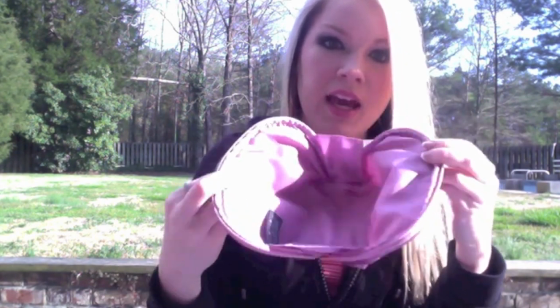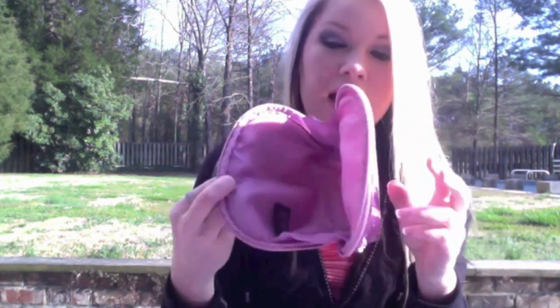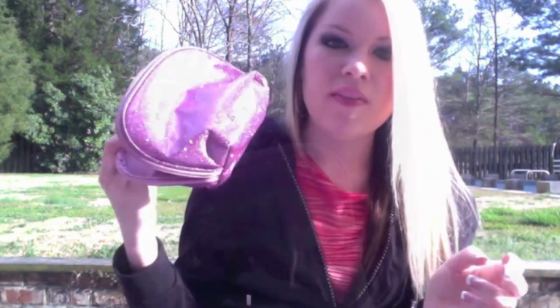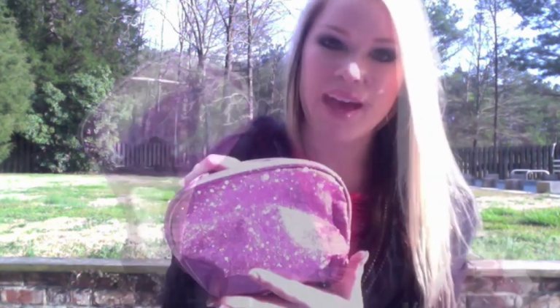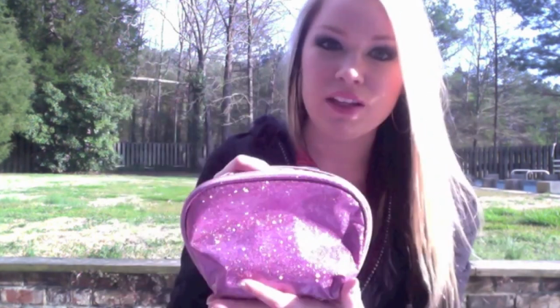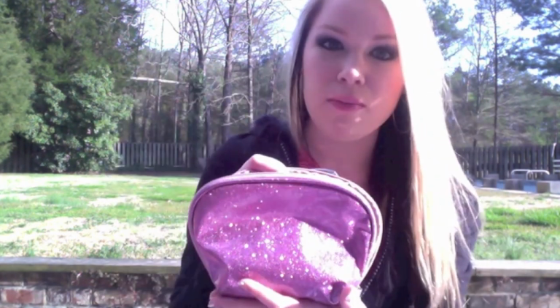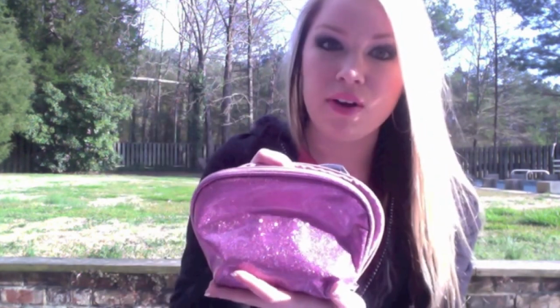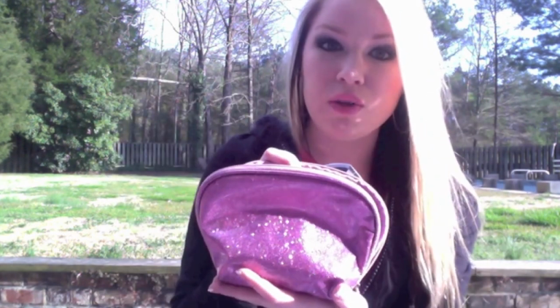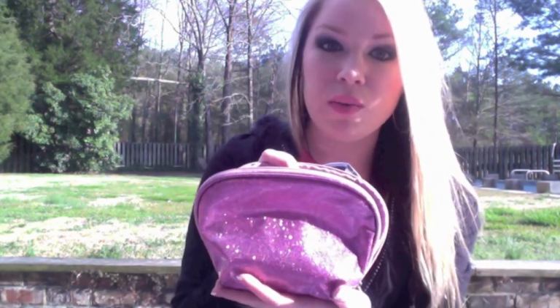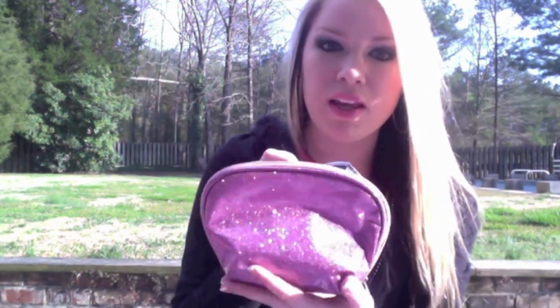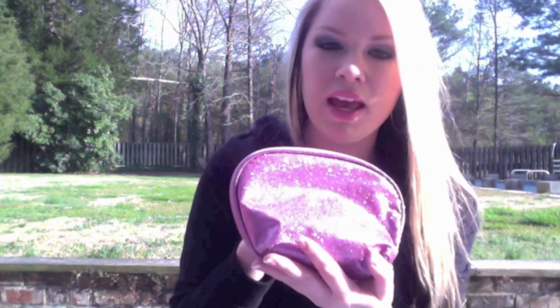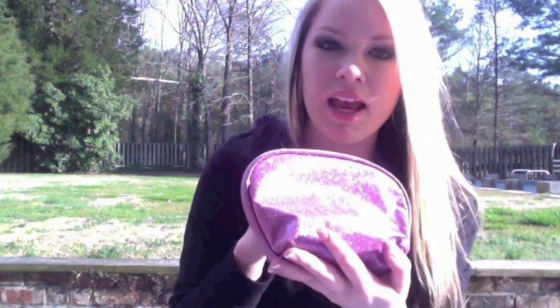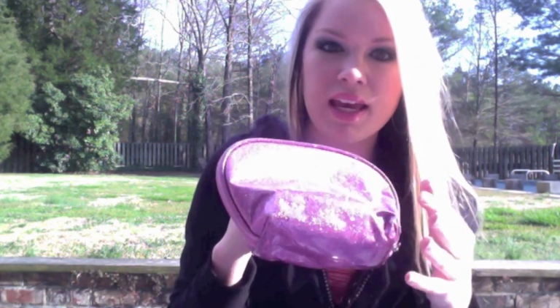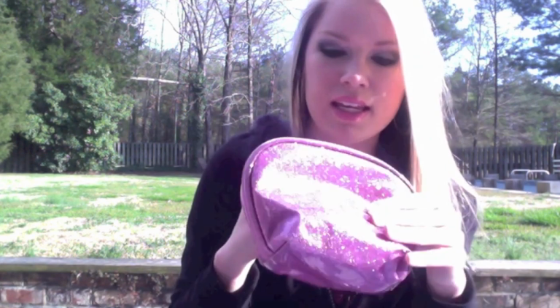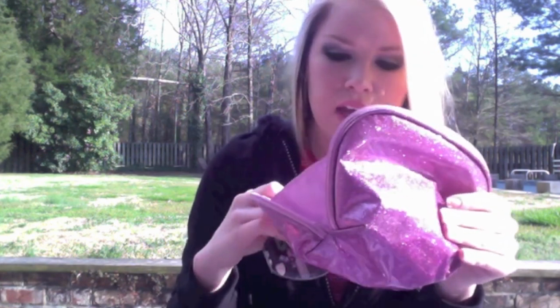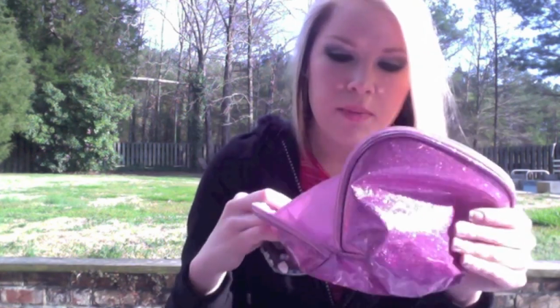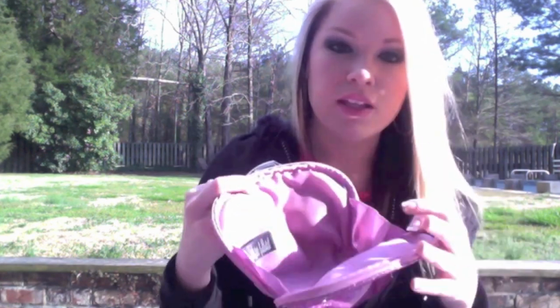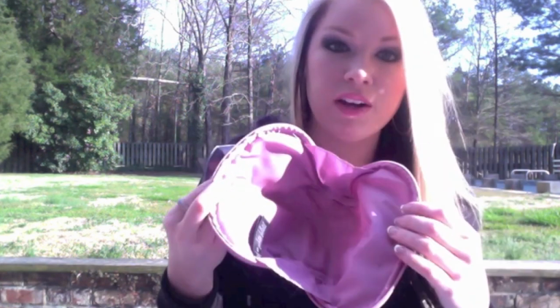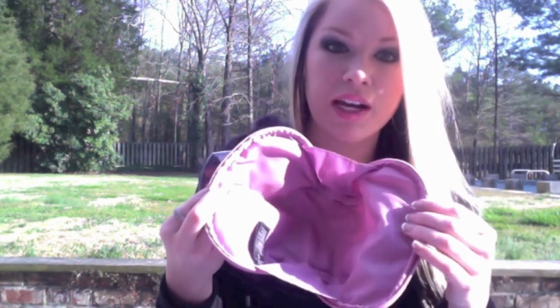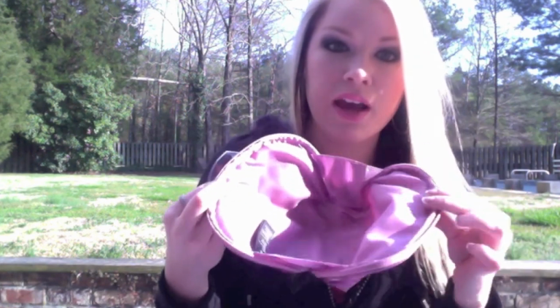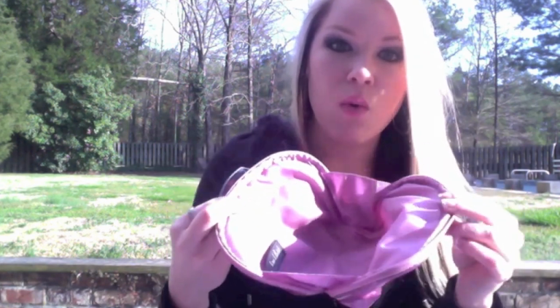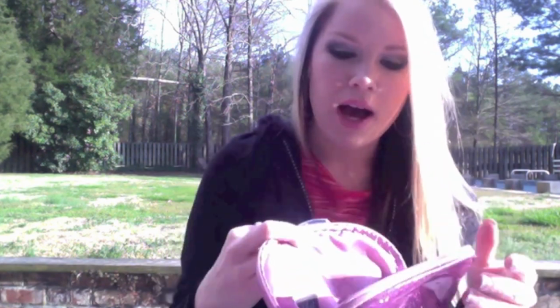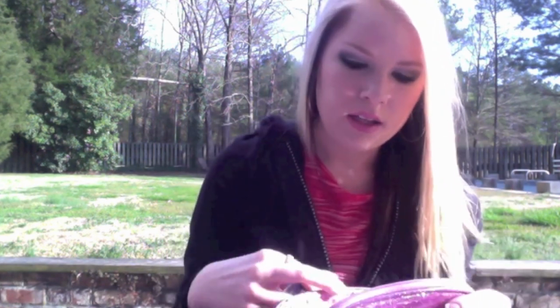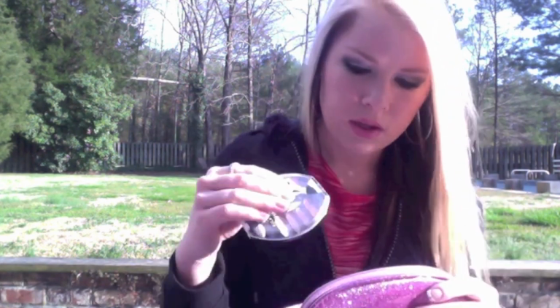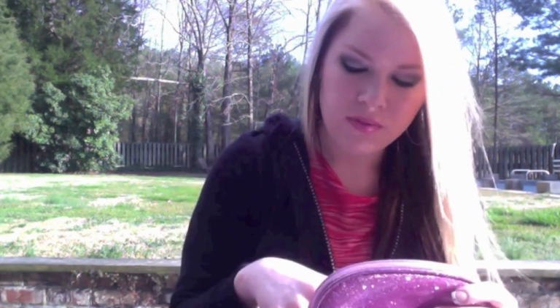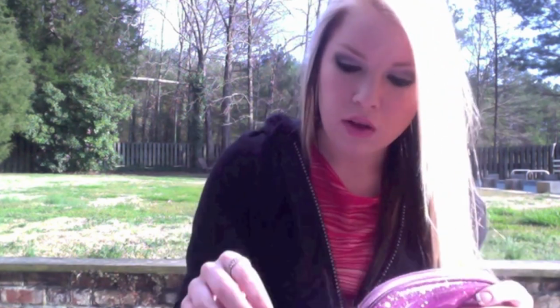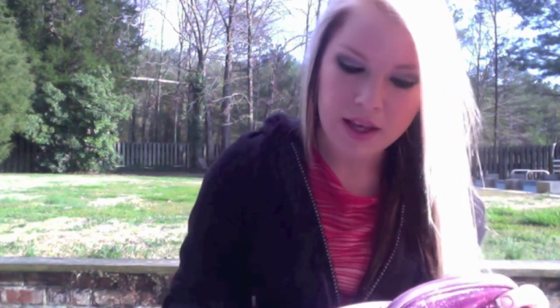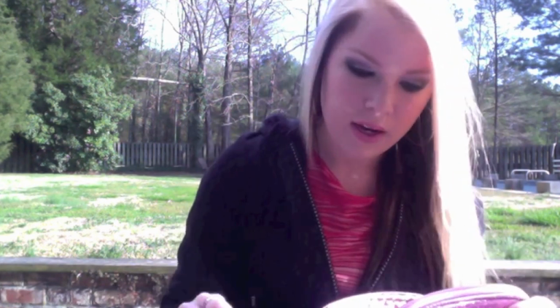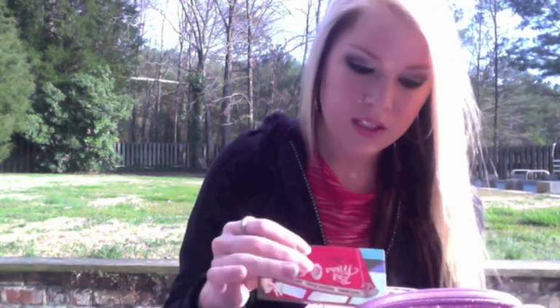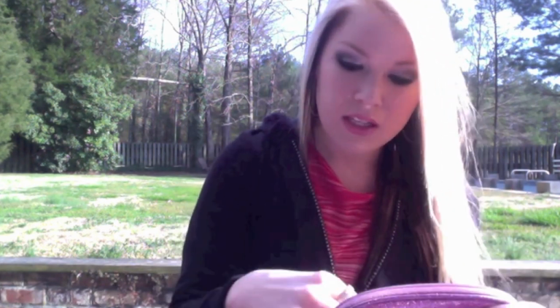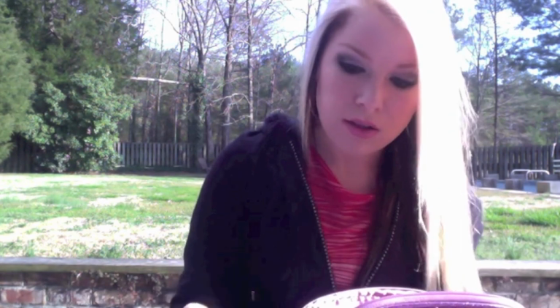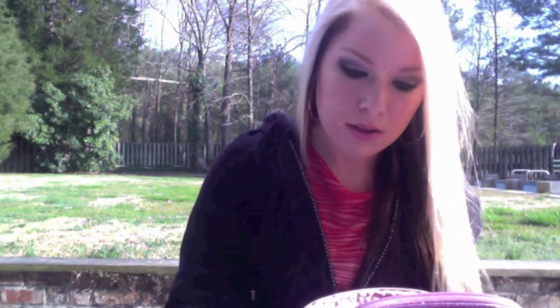I love this makeup bag — it's from Forever 21 and it's very wide so you can fit a lot in there, which is awesome.